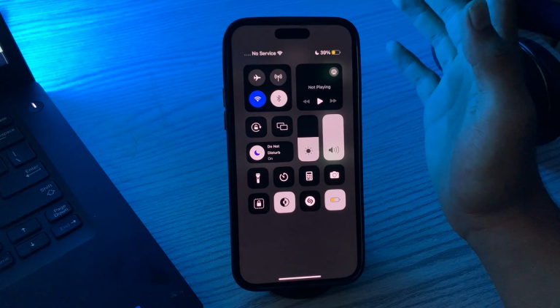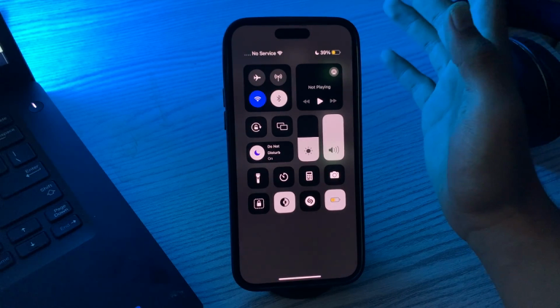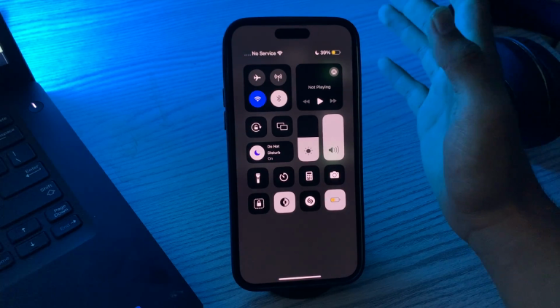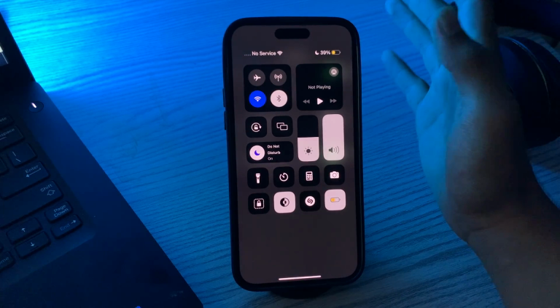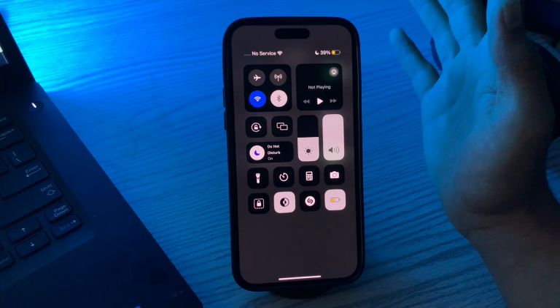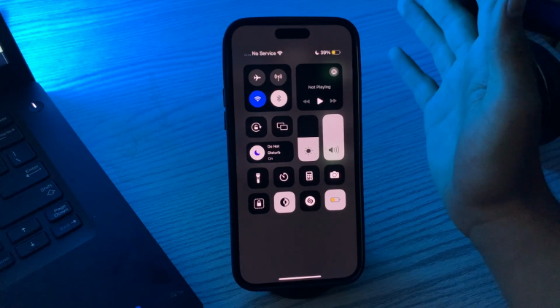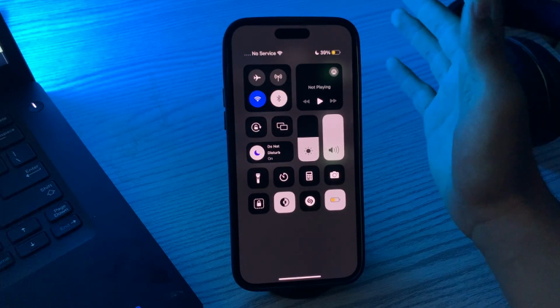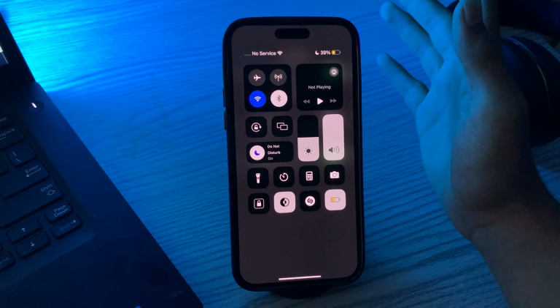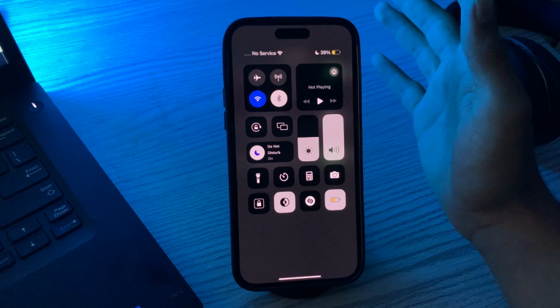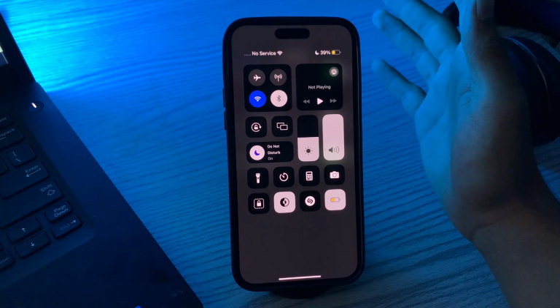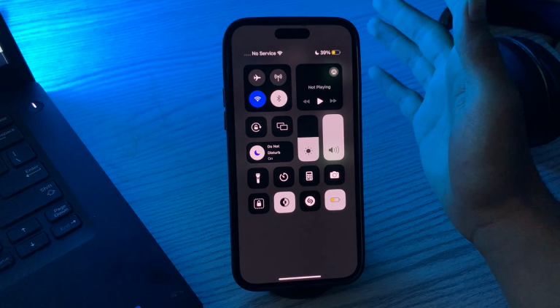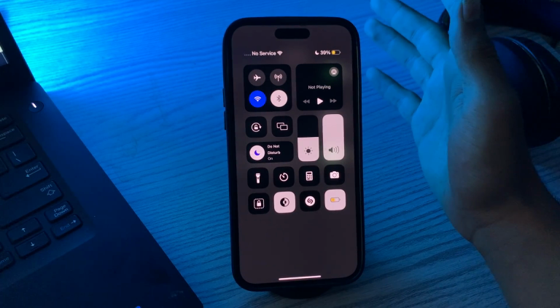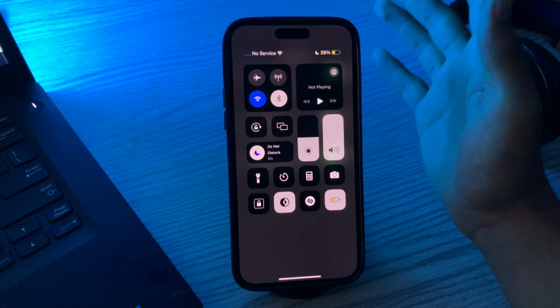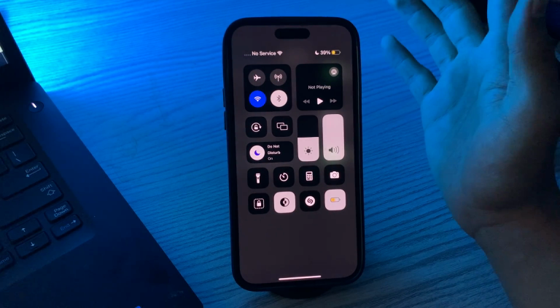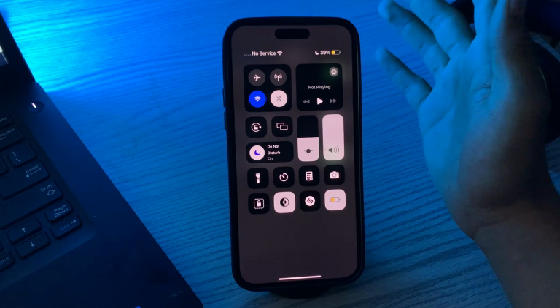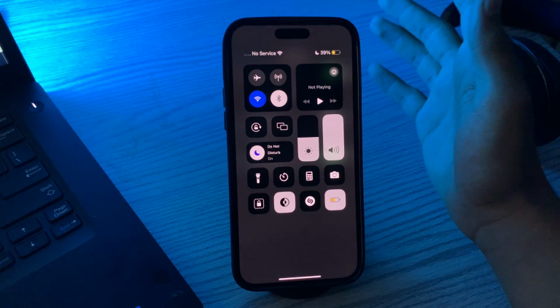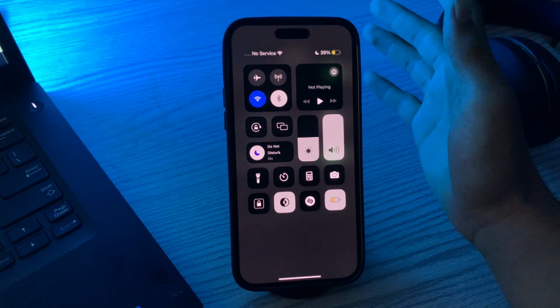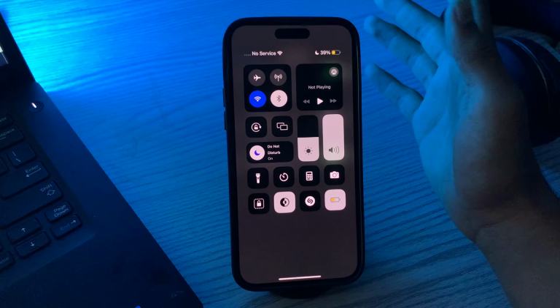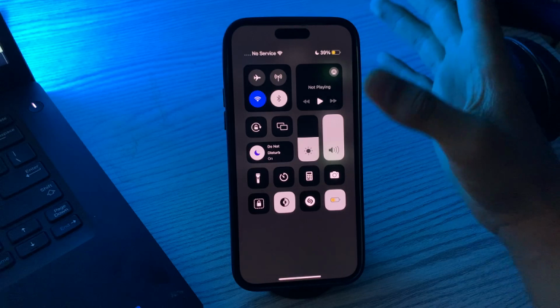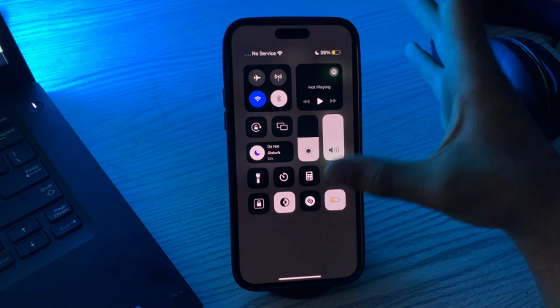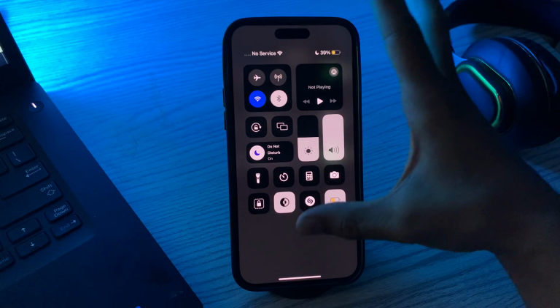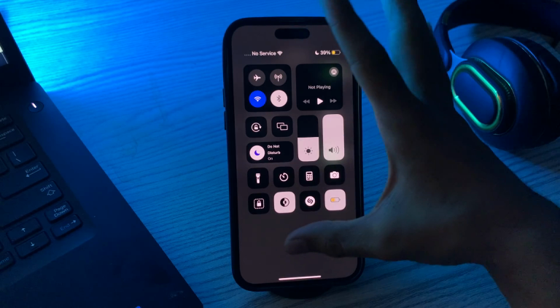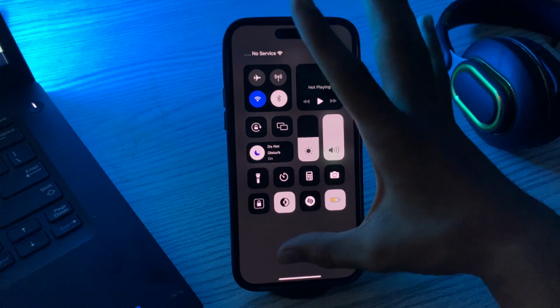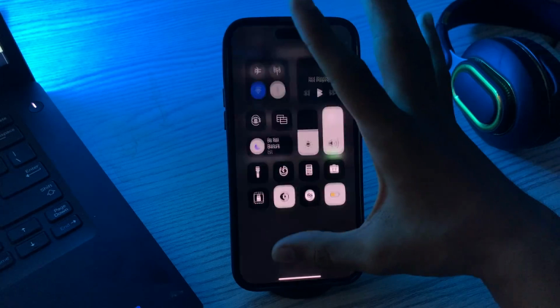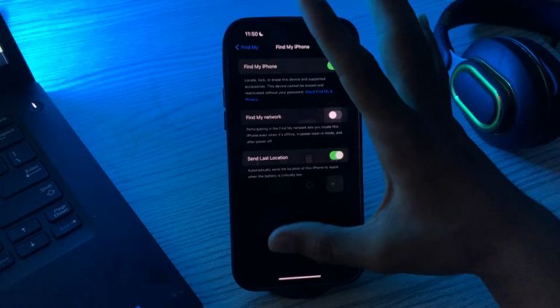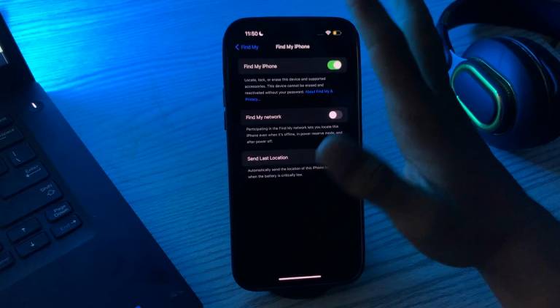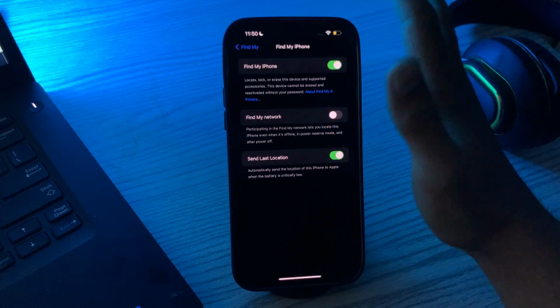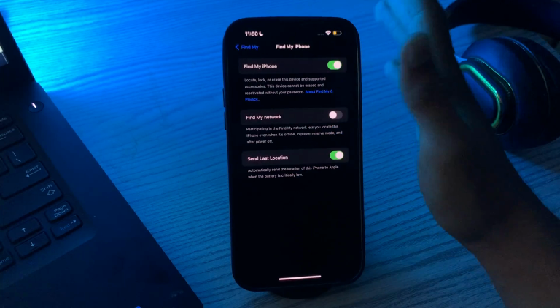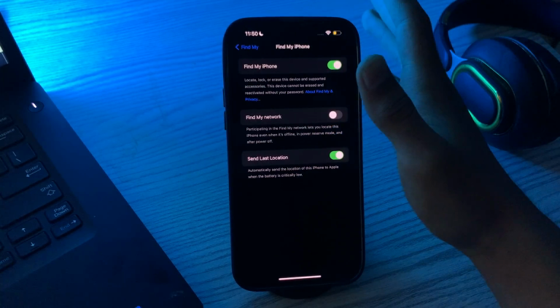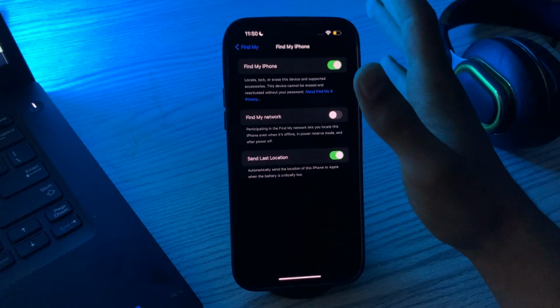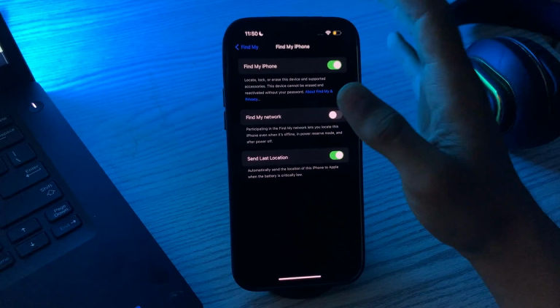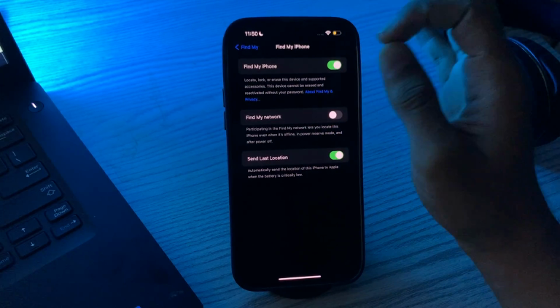After this, check your network connection. Find My iPhone requires a network connection to work. Make sure your iPhone 15 is connected to Wi-Fi or cellular data.